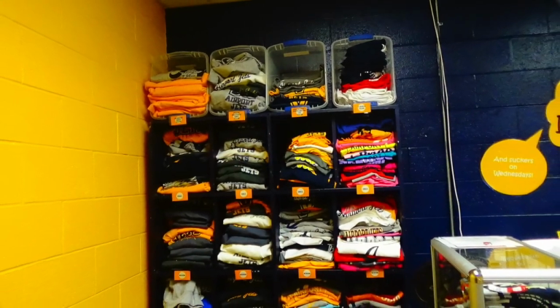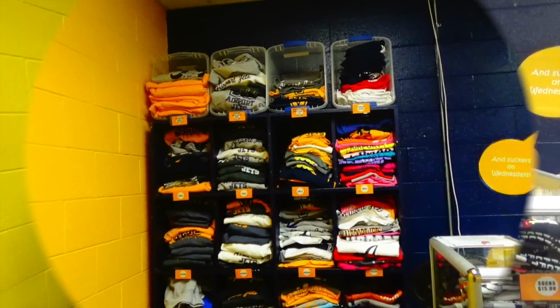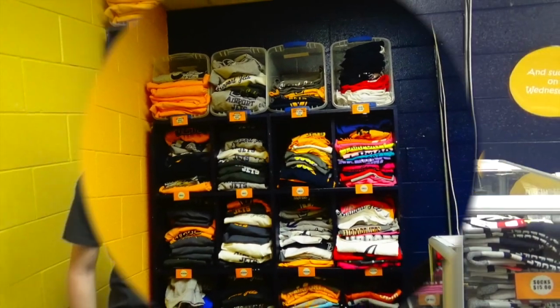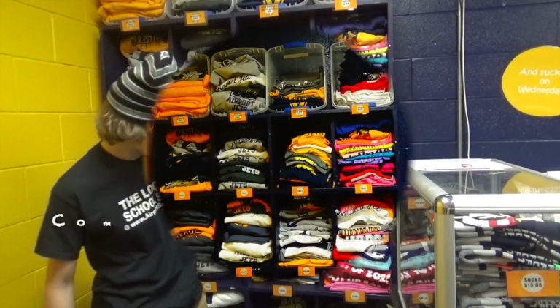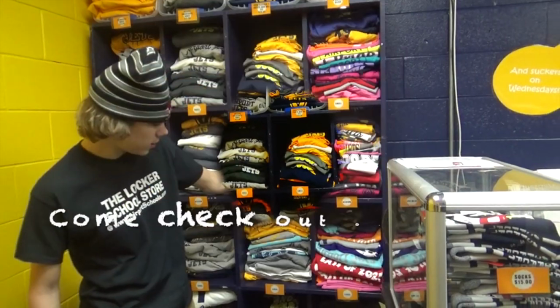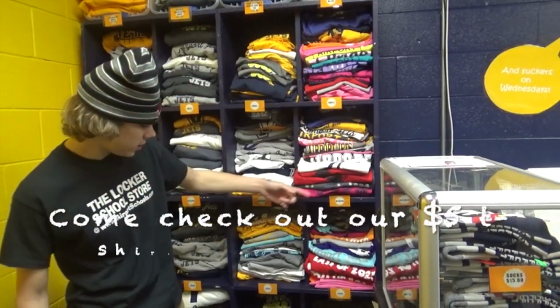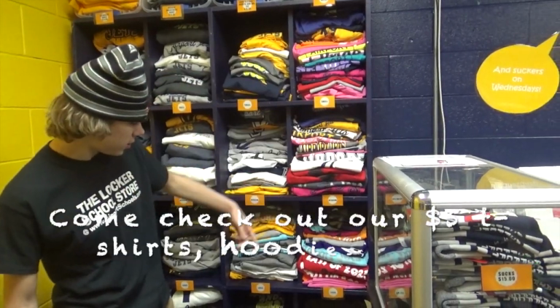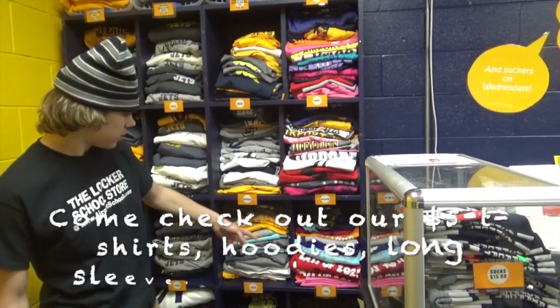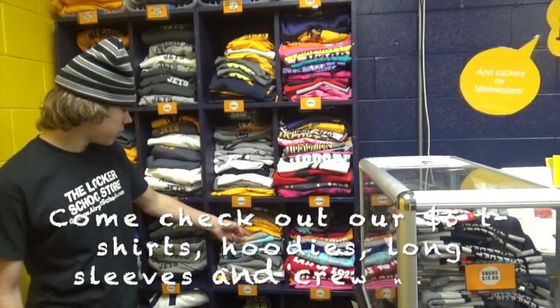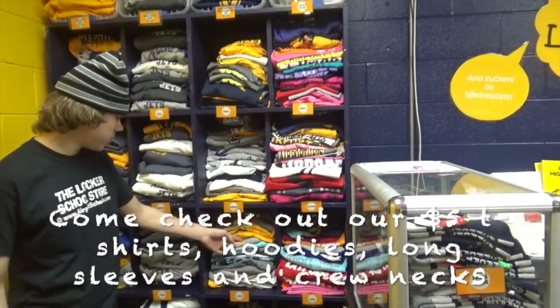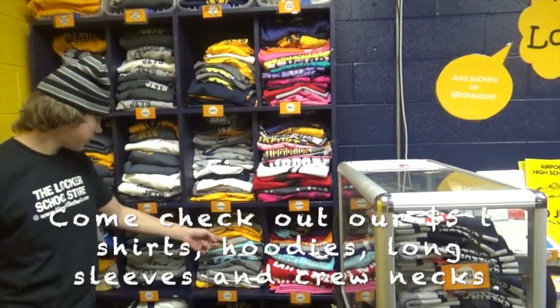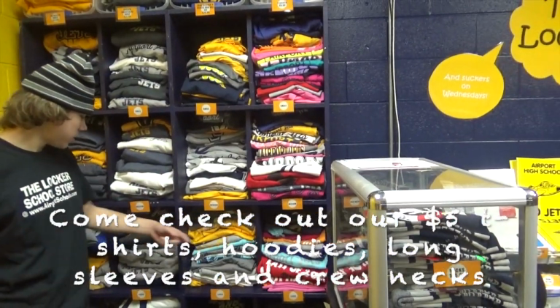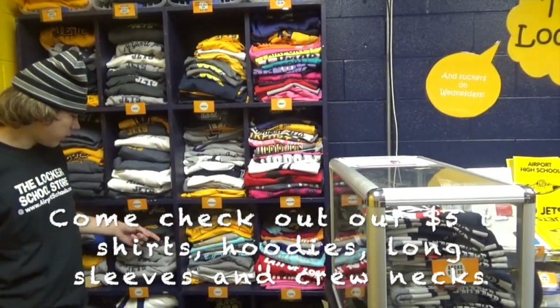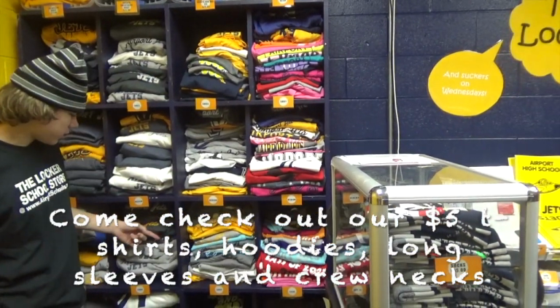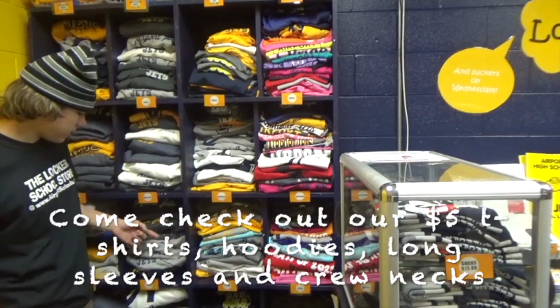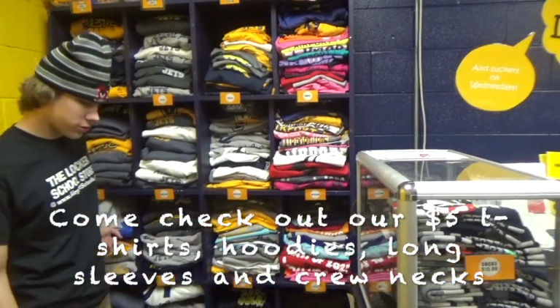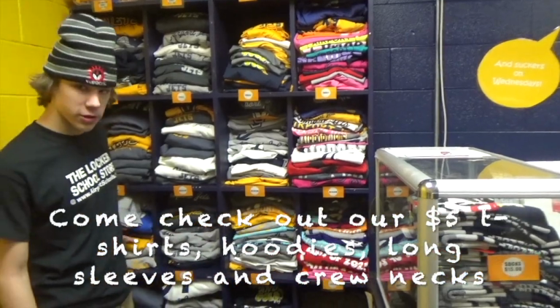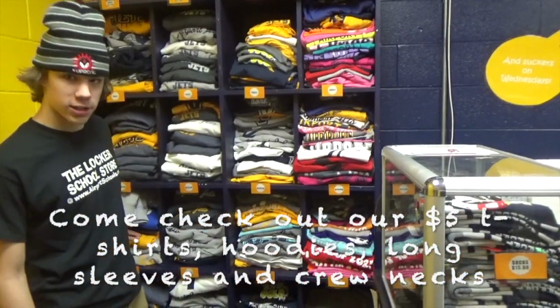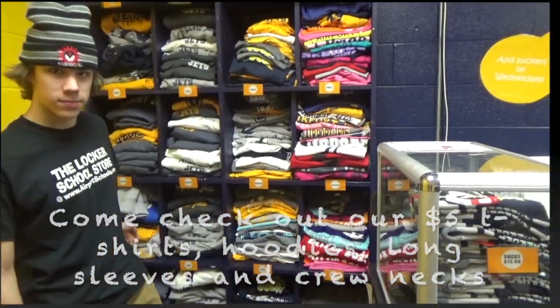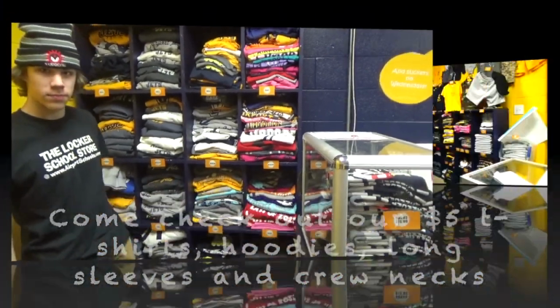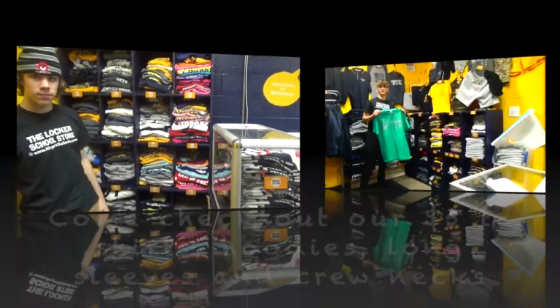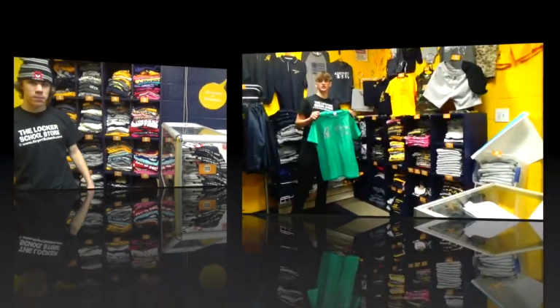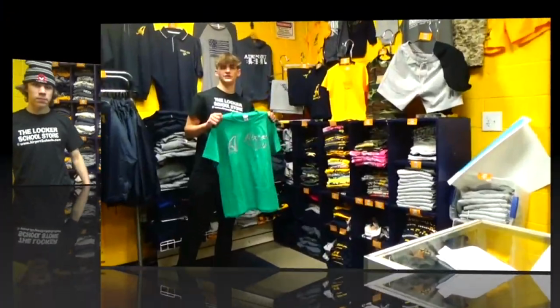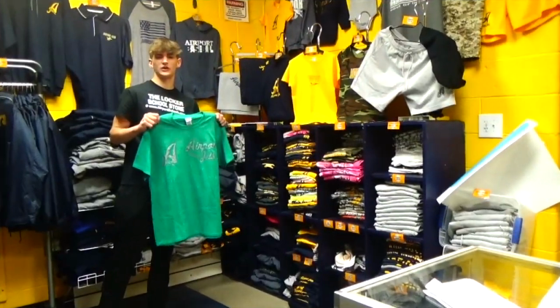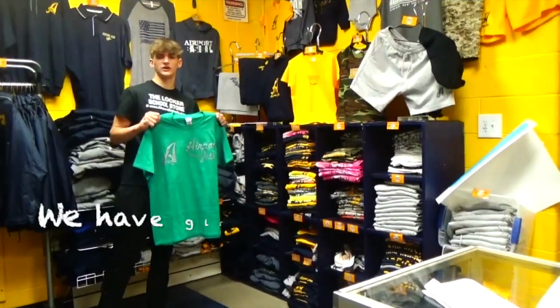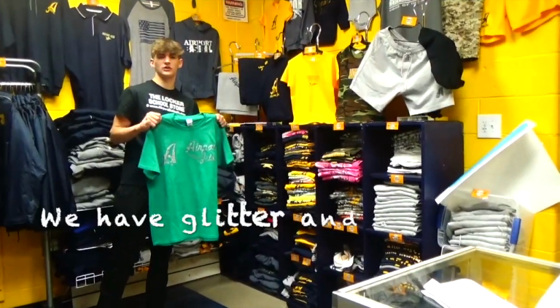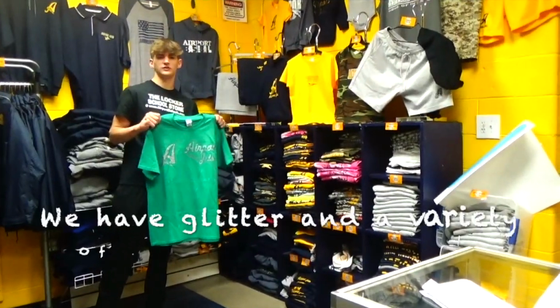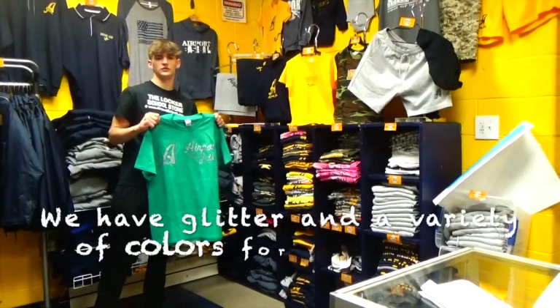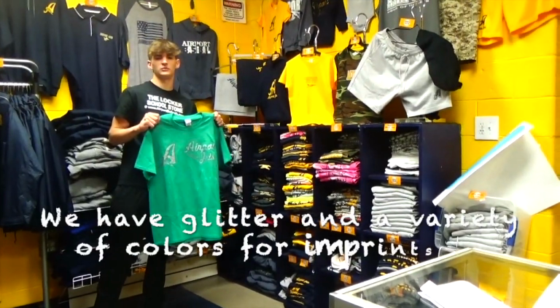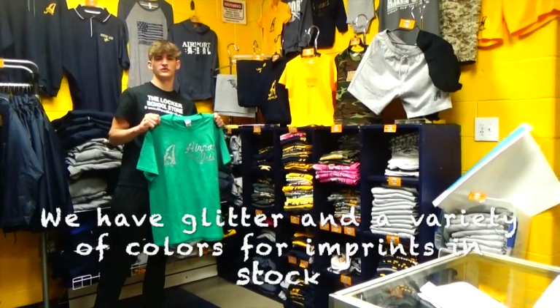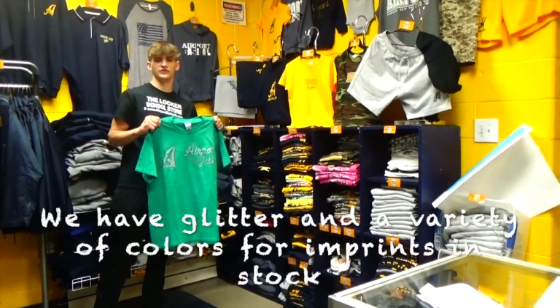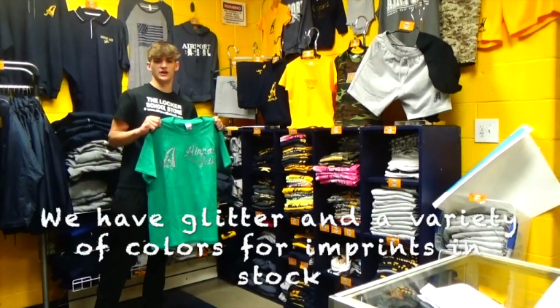Our $5 t-shirts, hoodies, long sleeves, and crew necks are available with glitter in a variety of colors for imprints and styles.